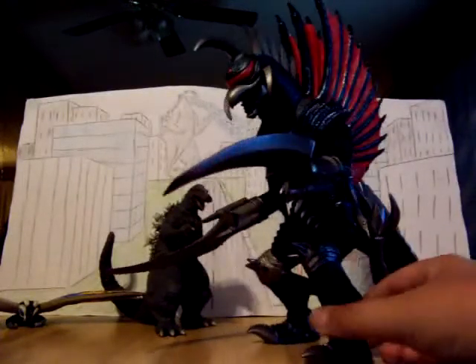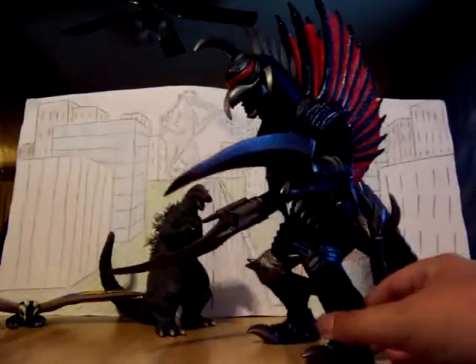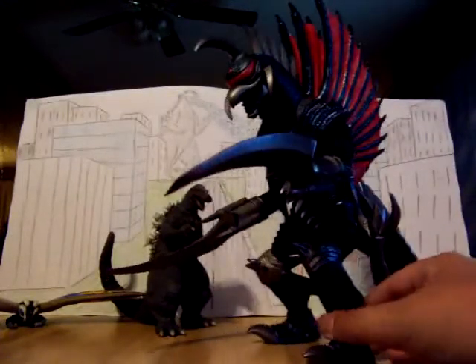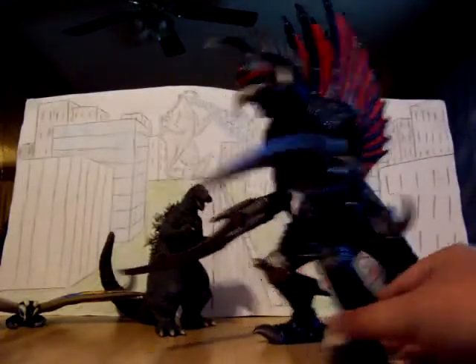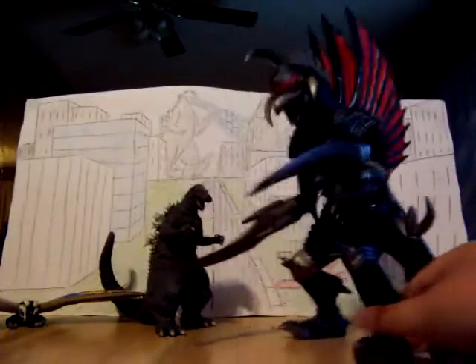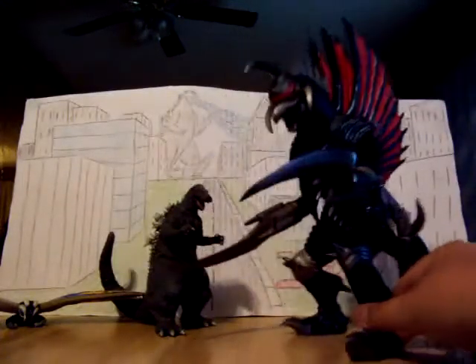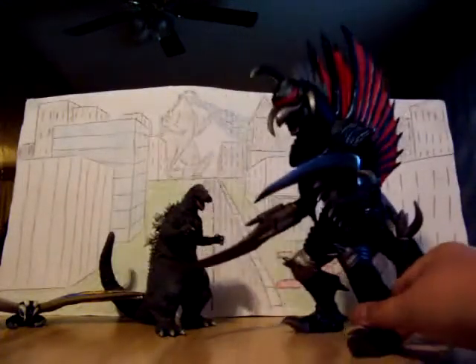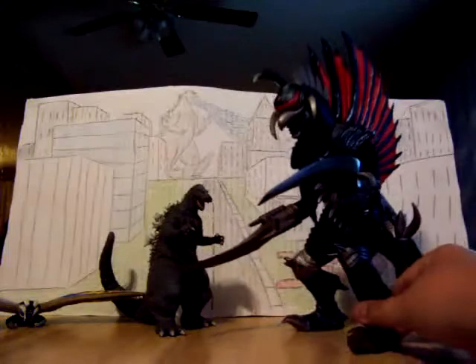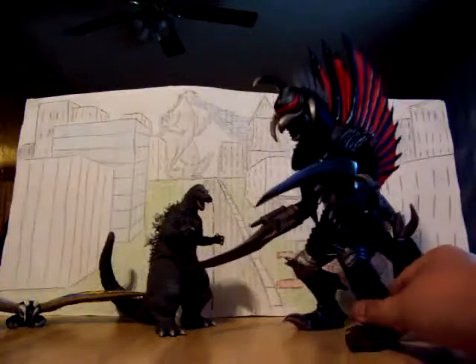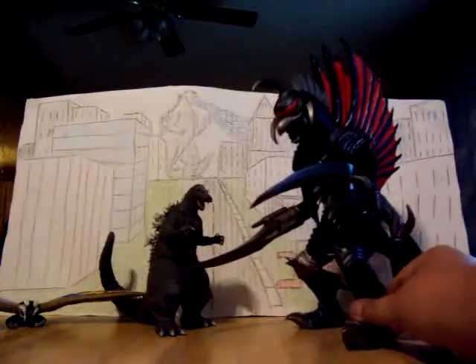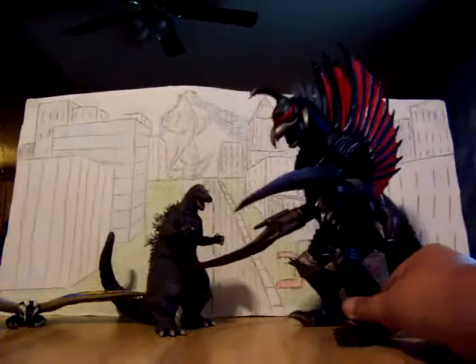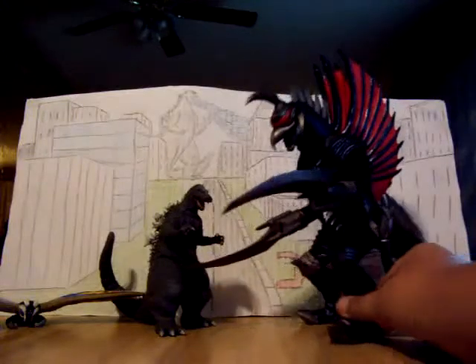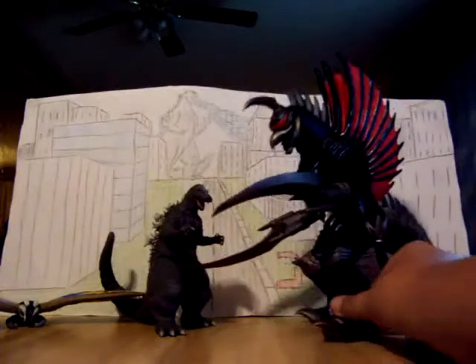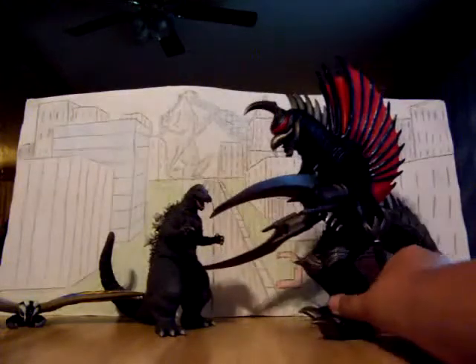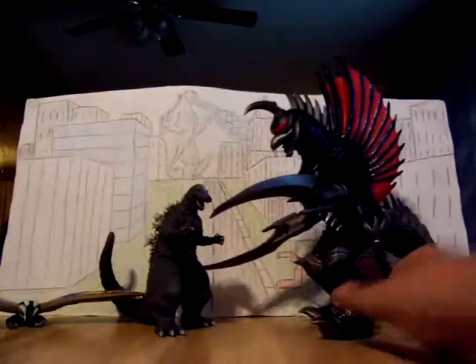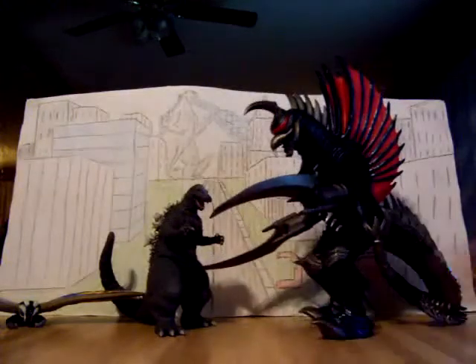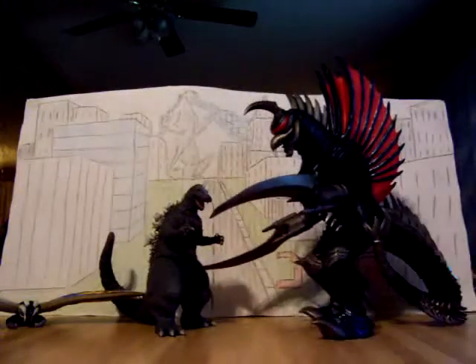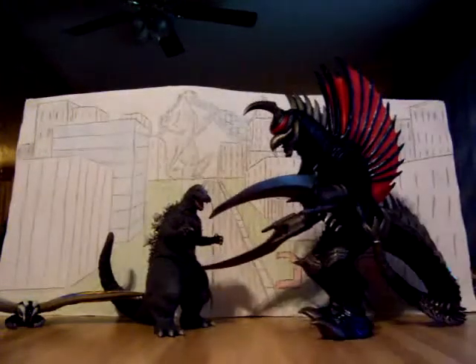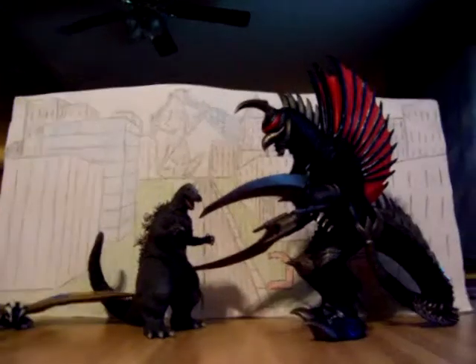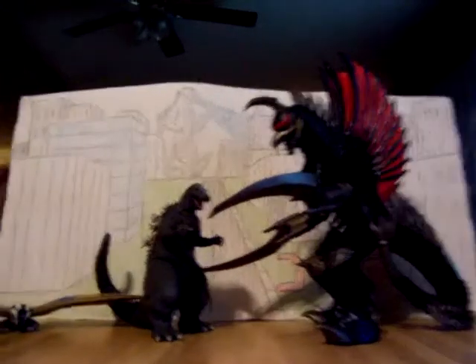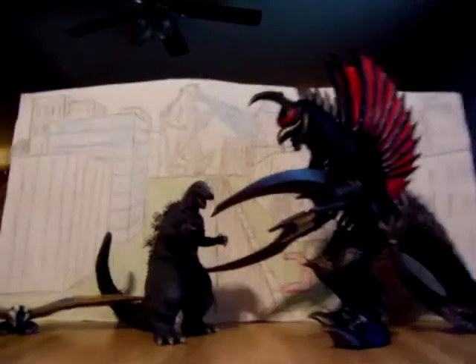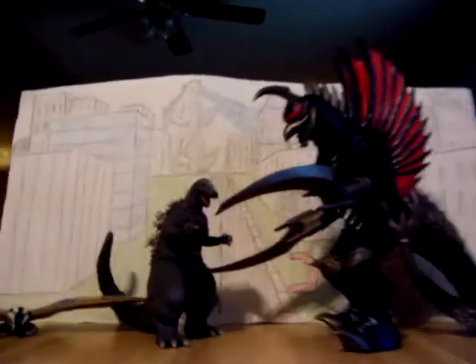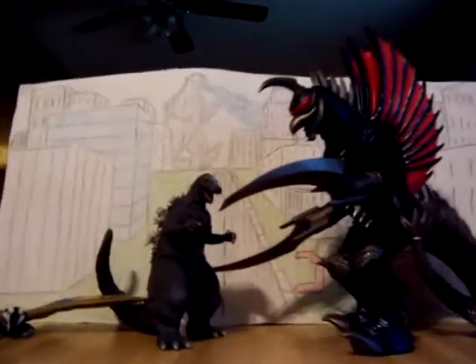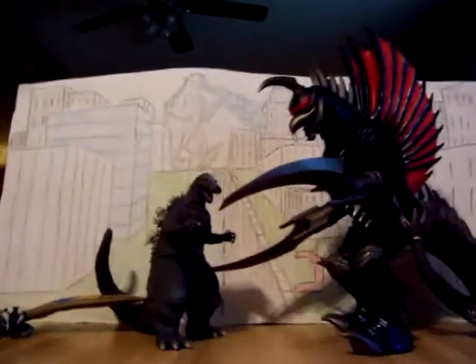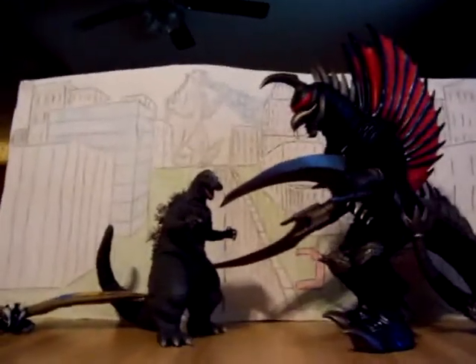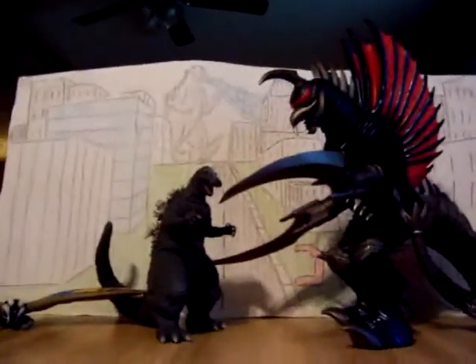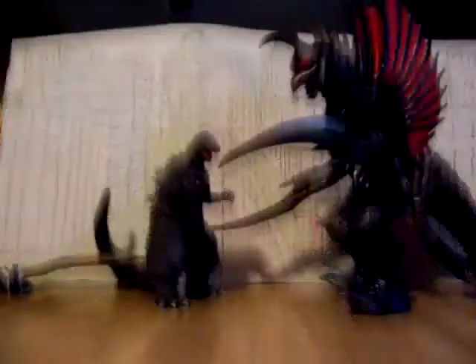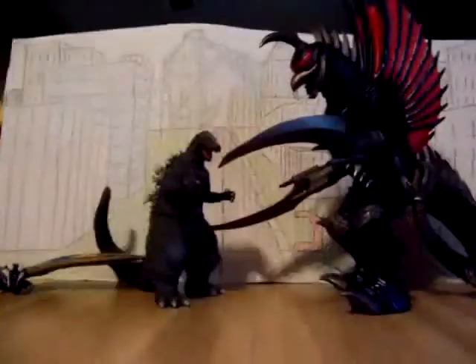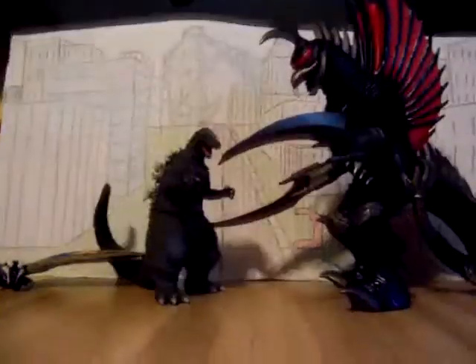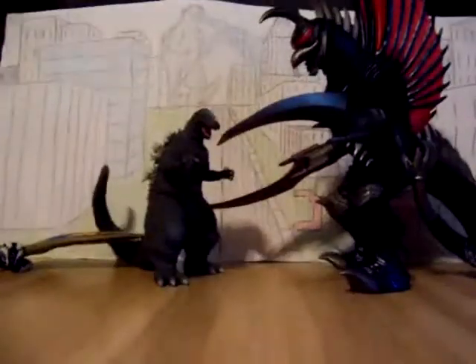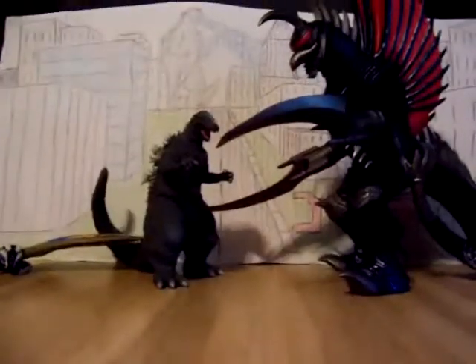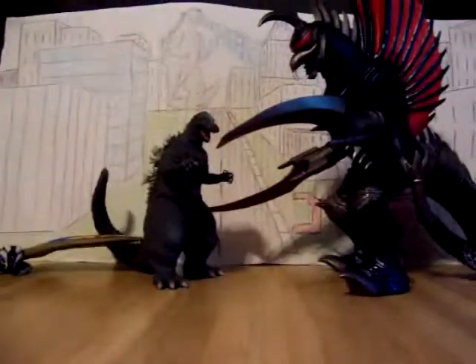Now, these here are all the figures that I own at the moment.